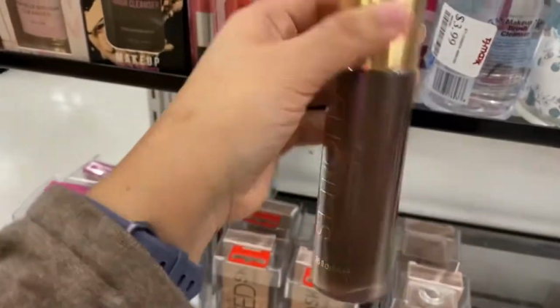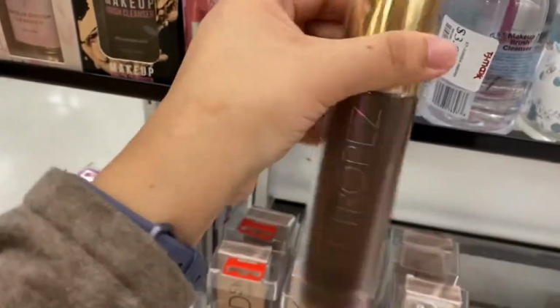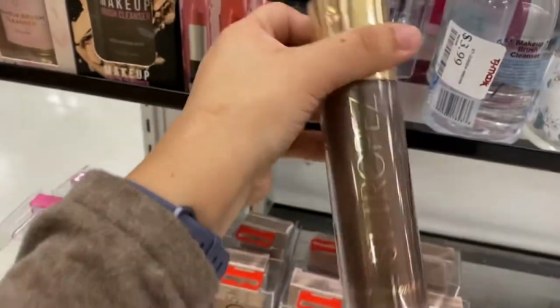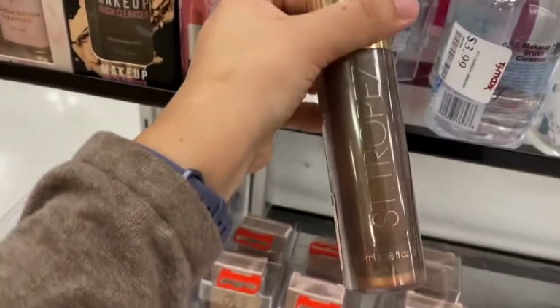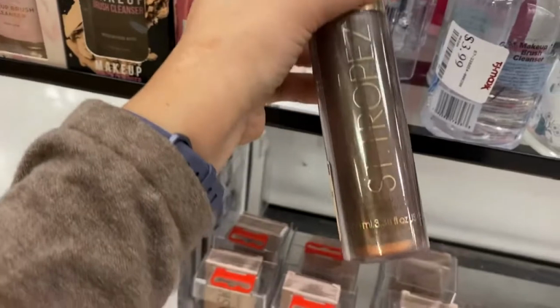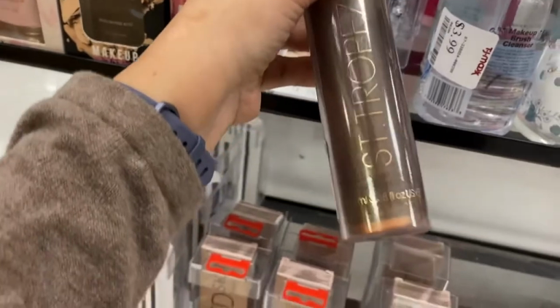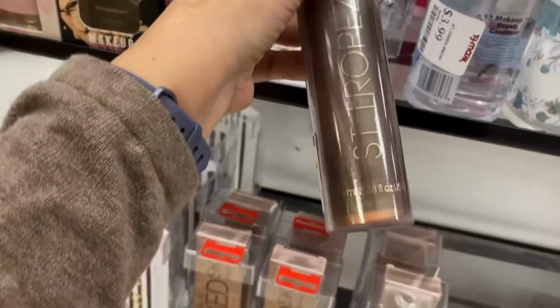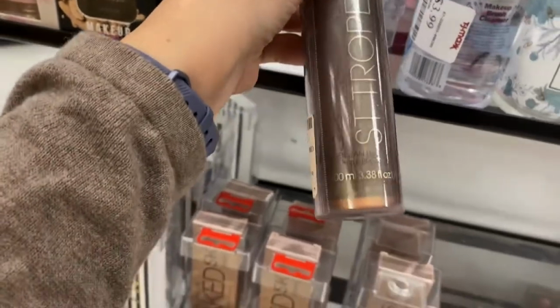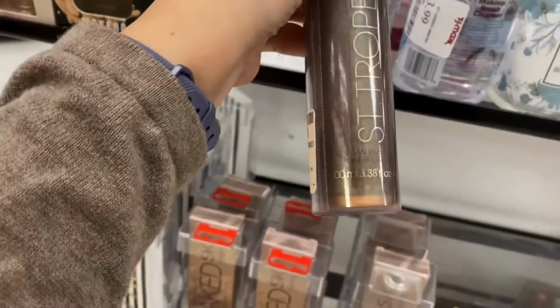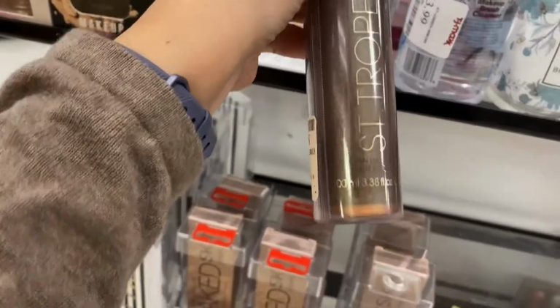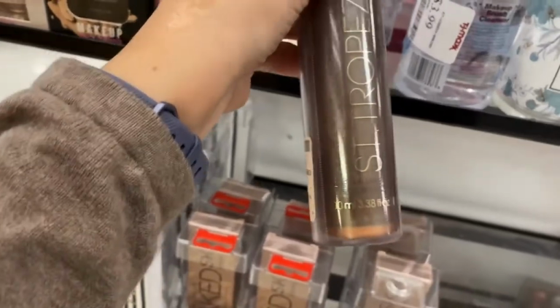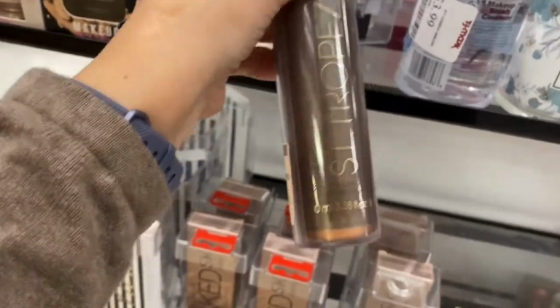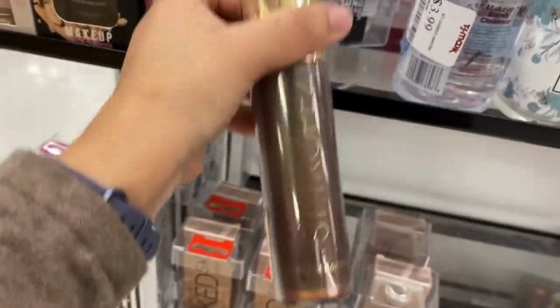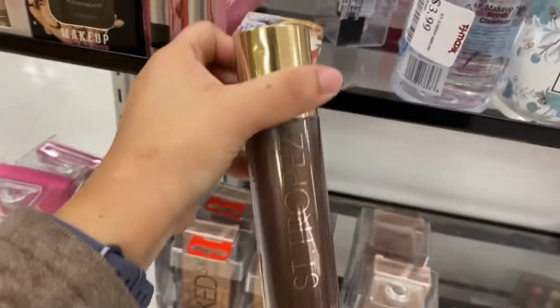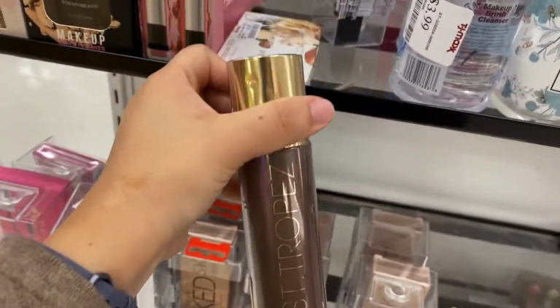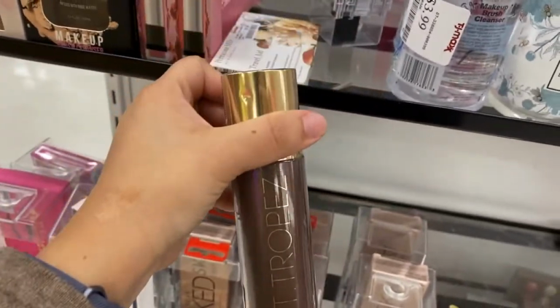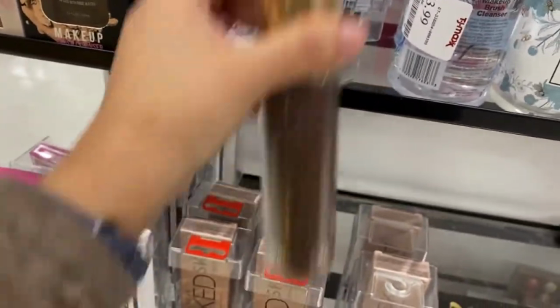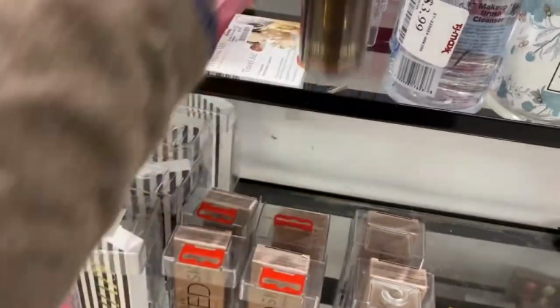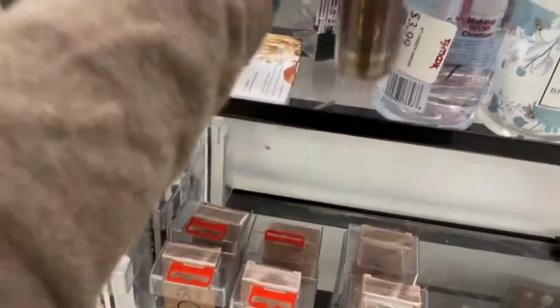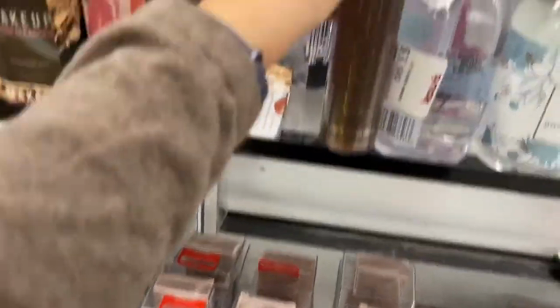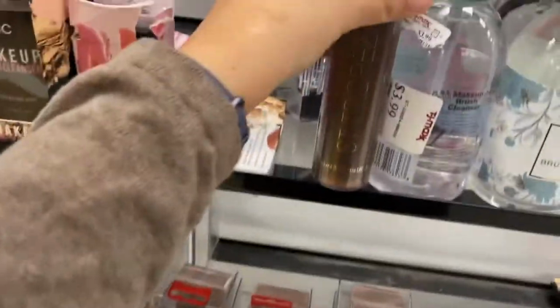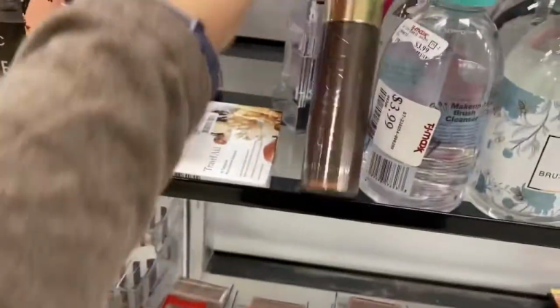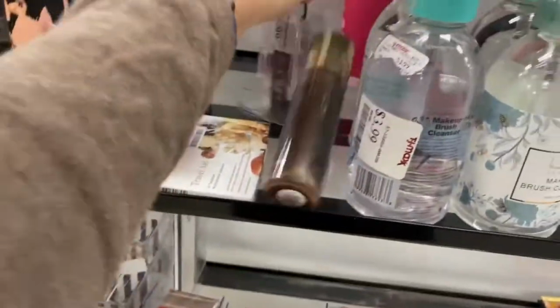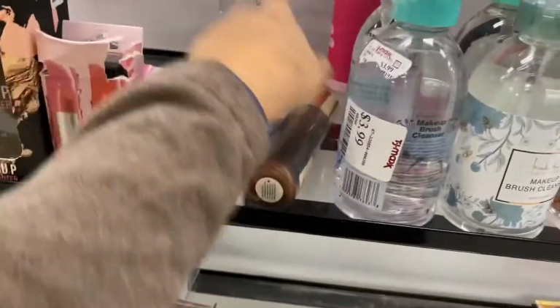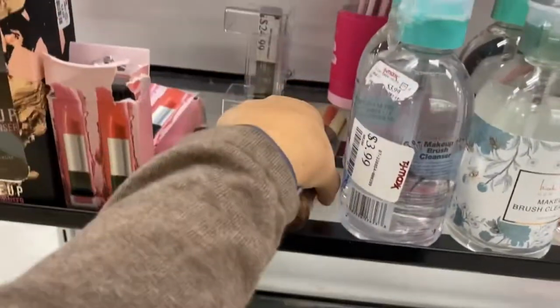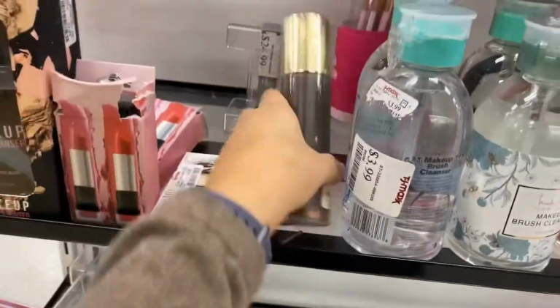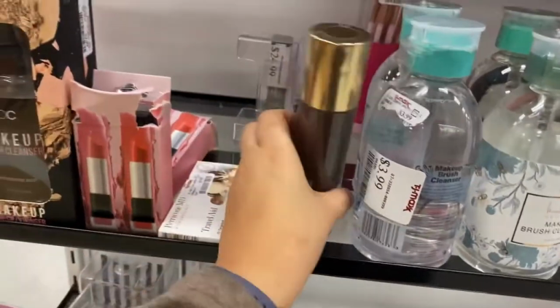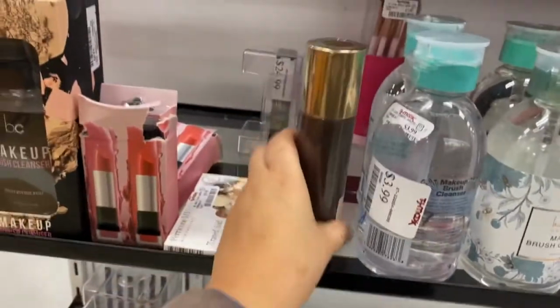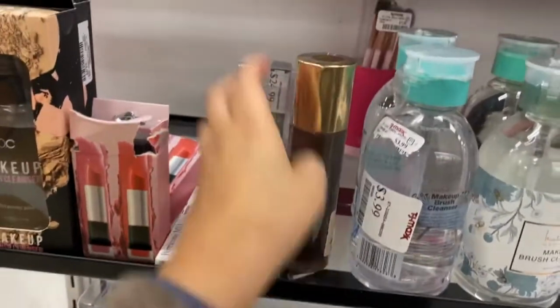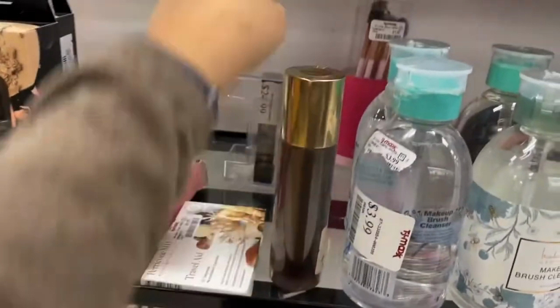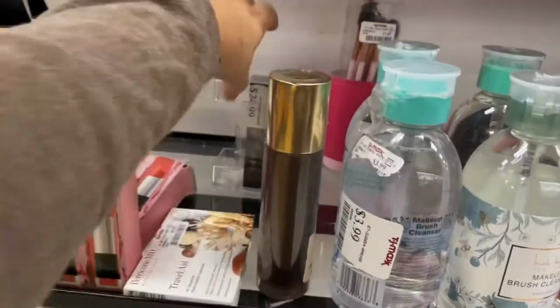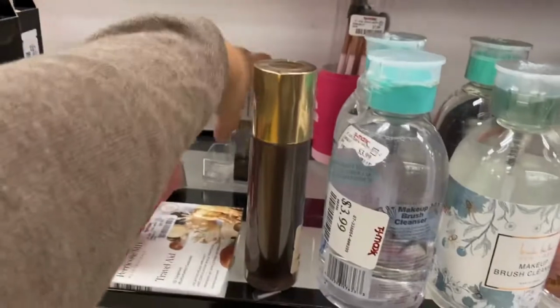But if you like to get tan, bronze, whatever — go for it.